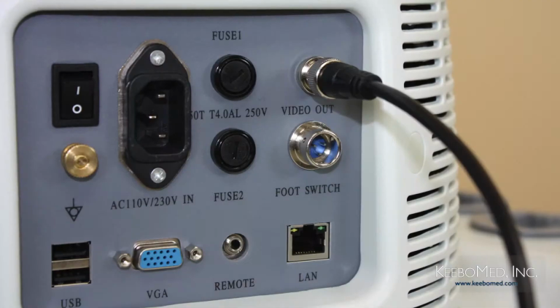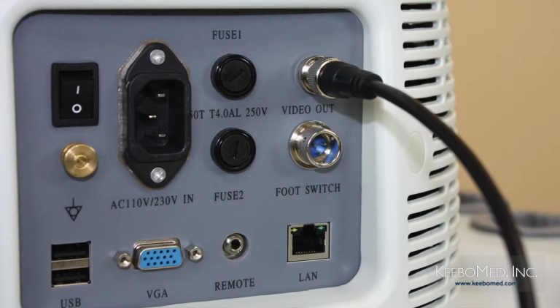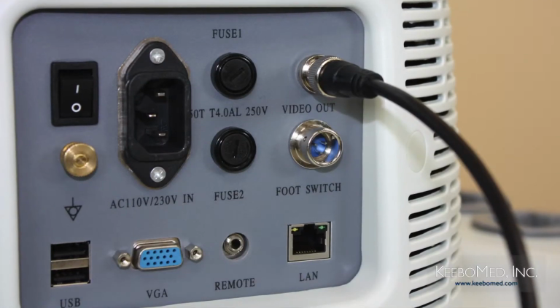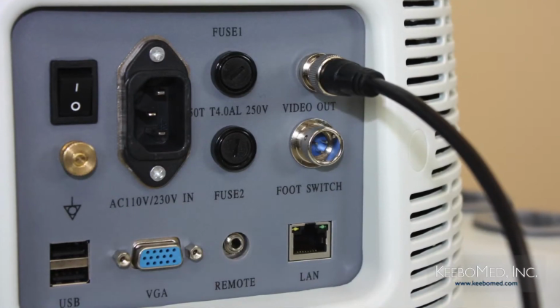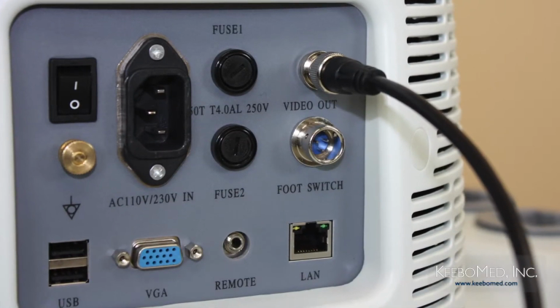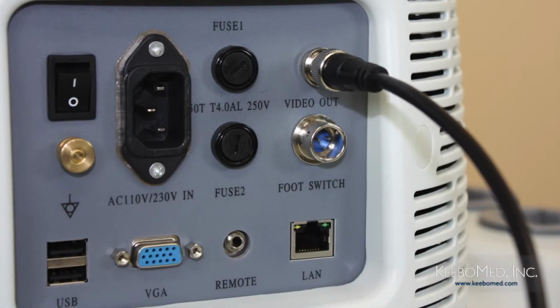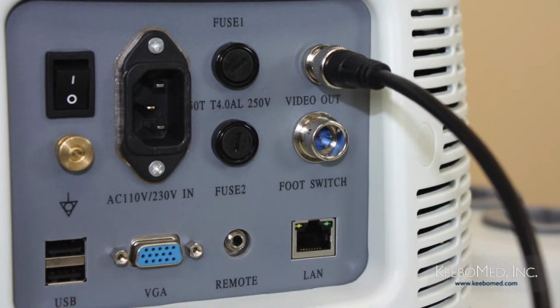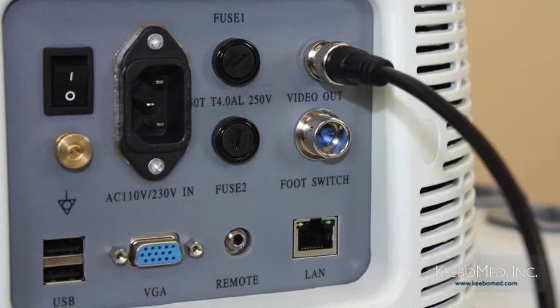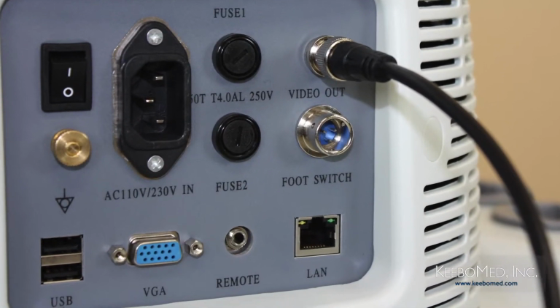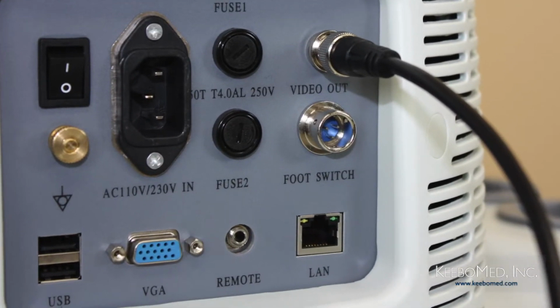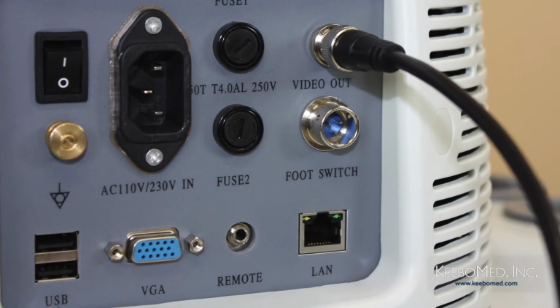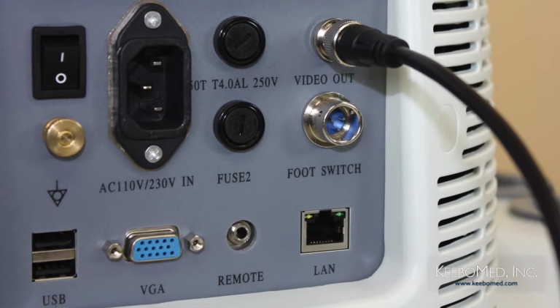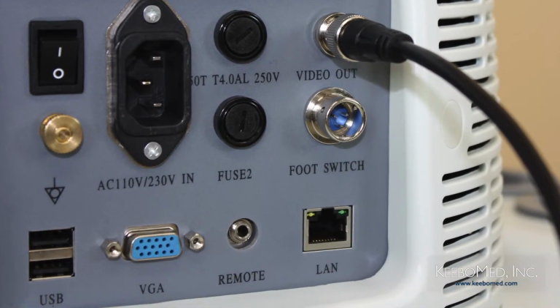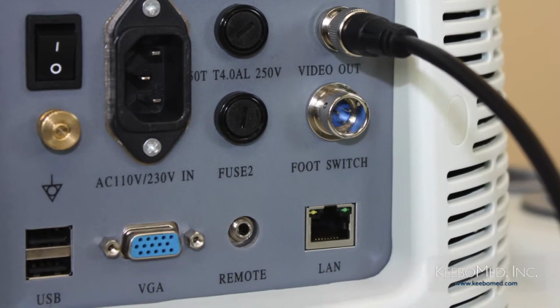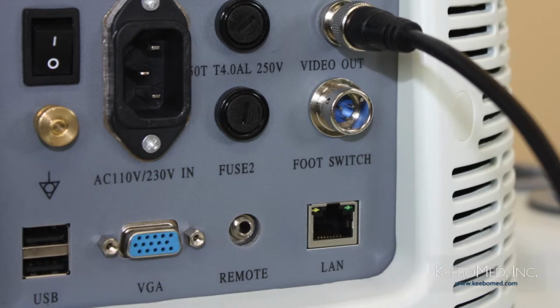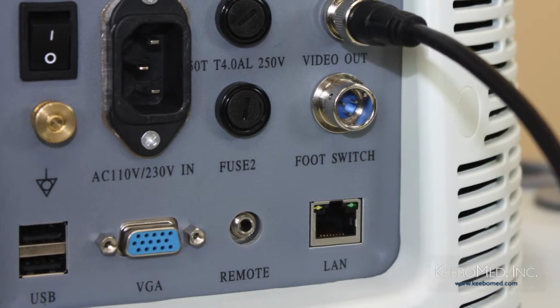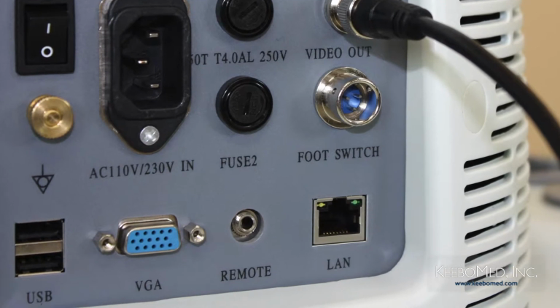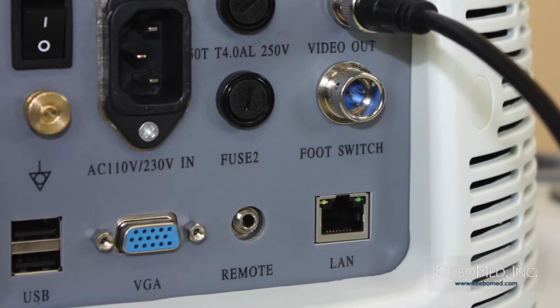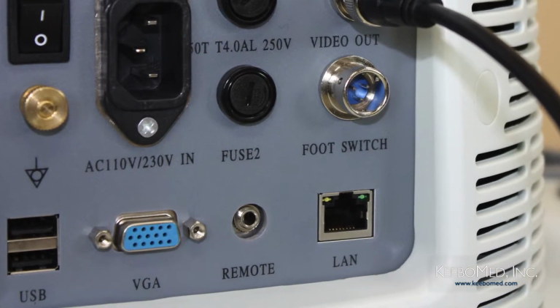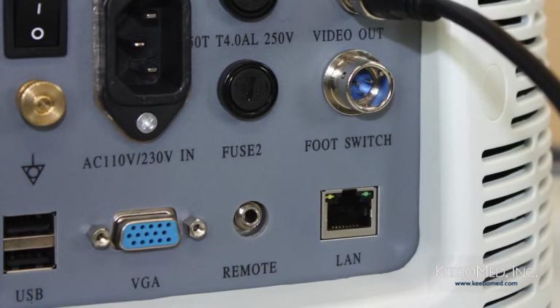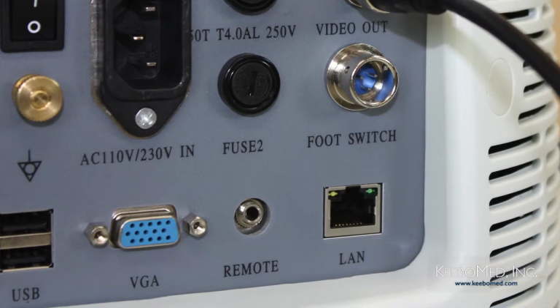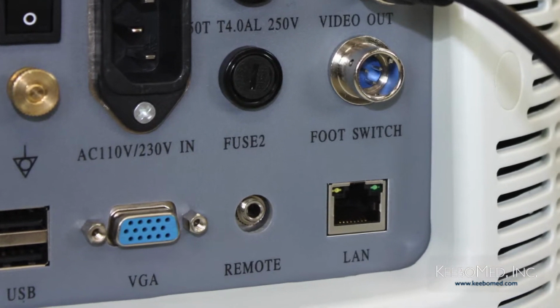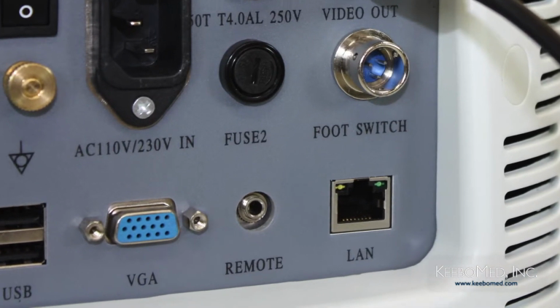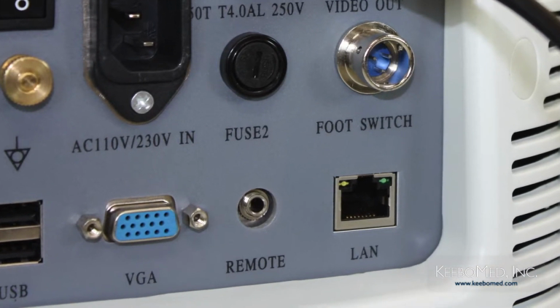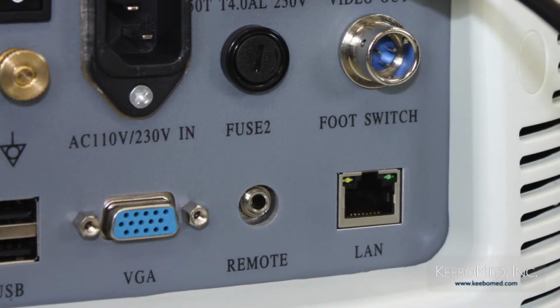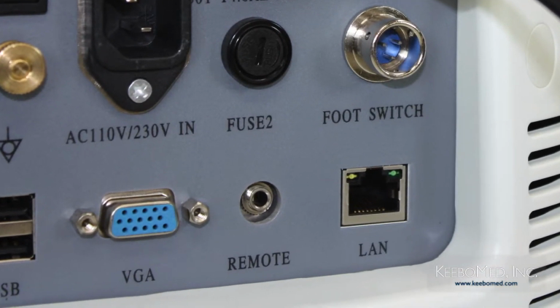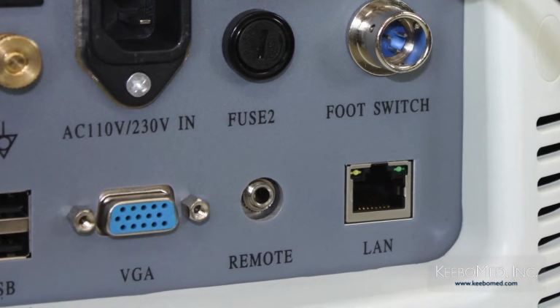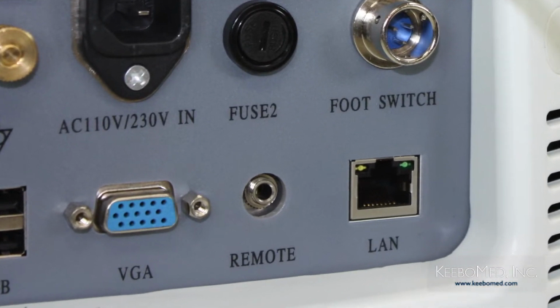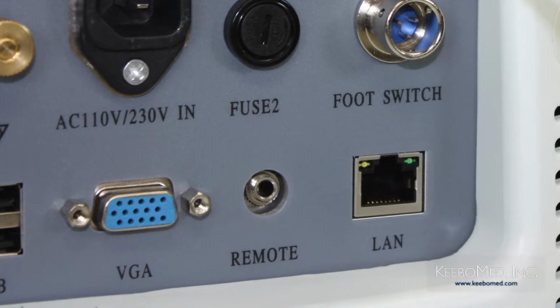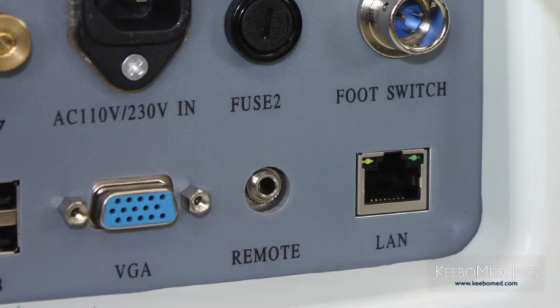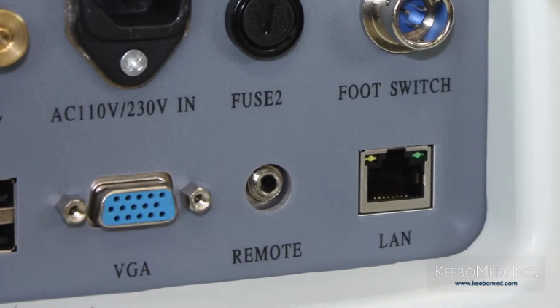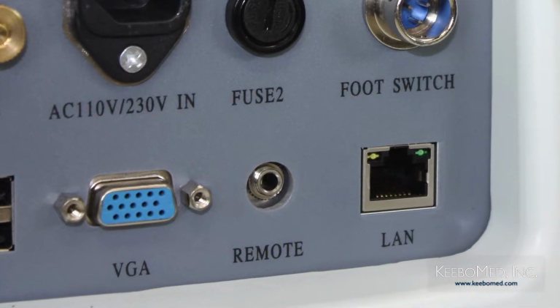Connect the other terminal of the remote control cord to the remote port at the rear panel of the ultrasound.